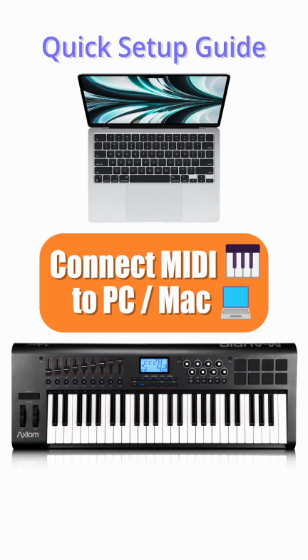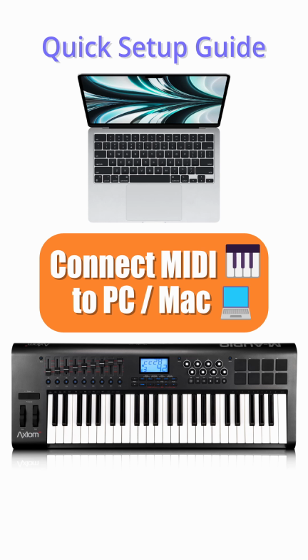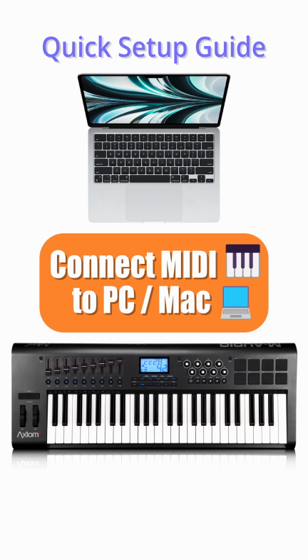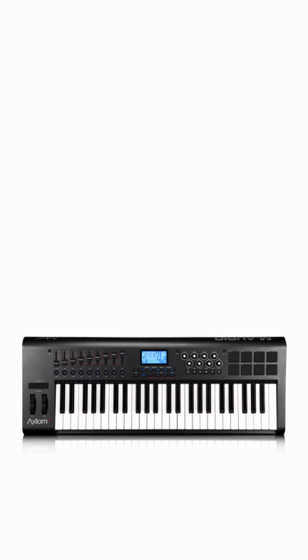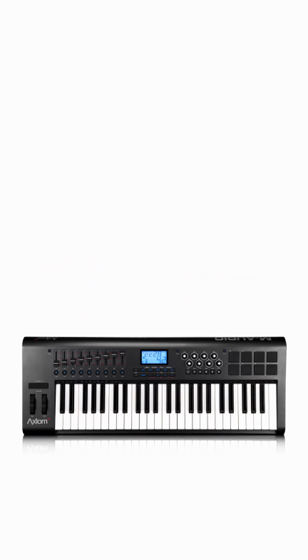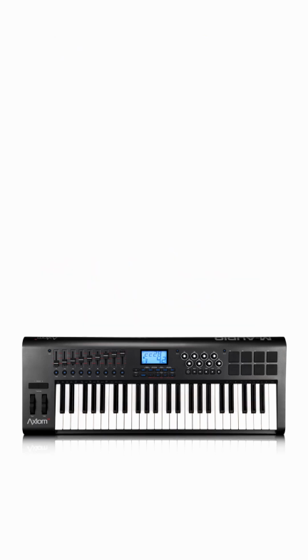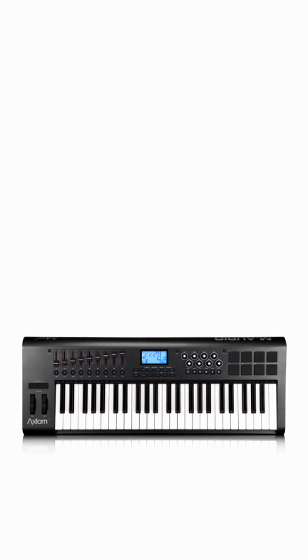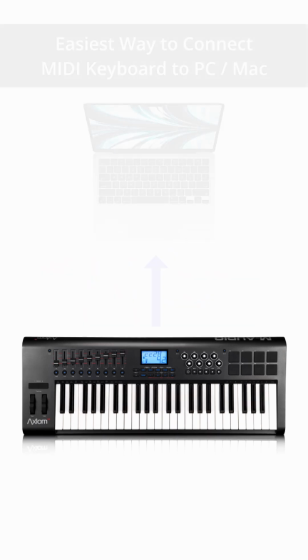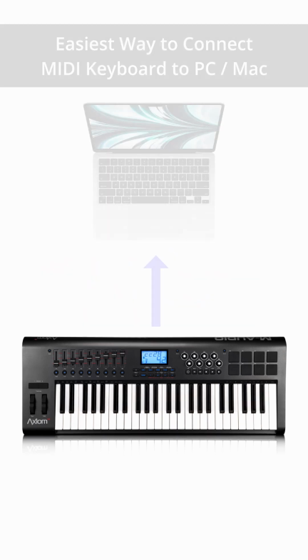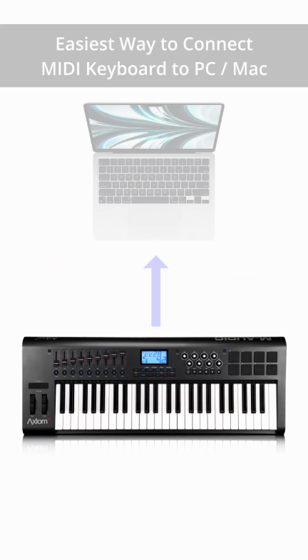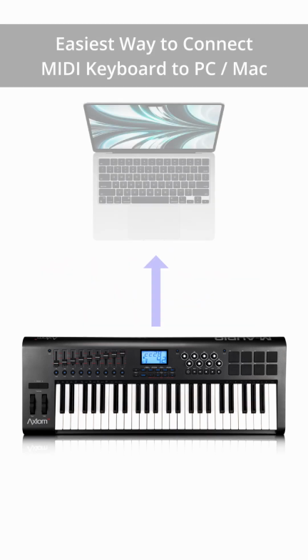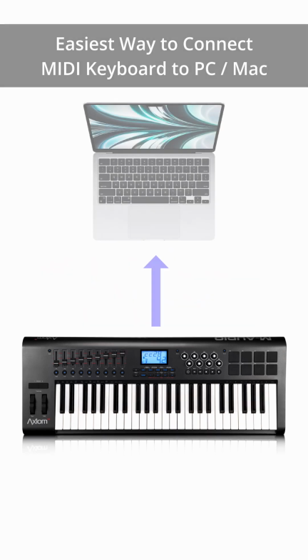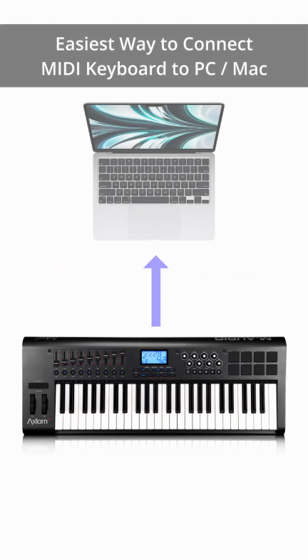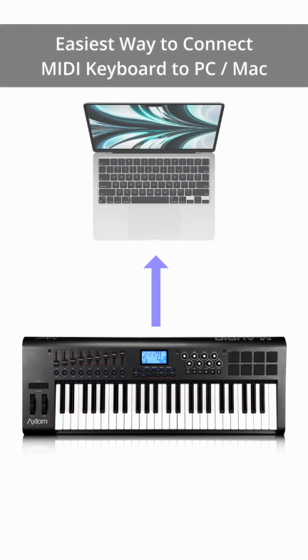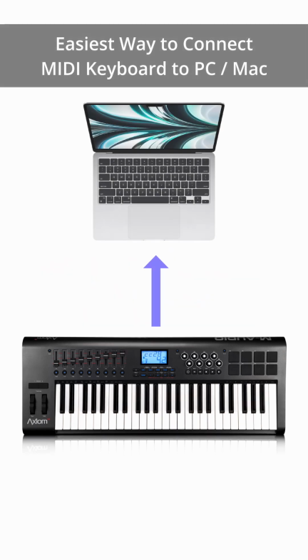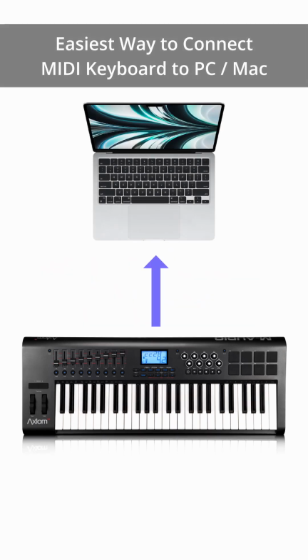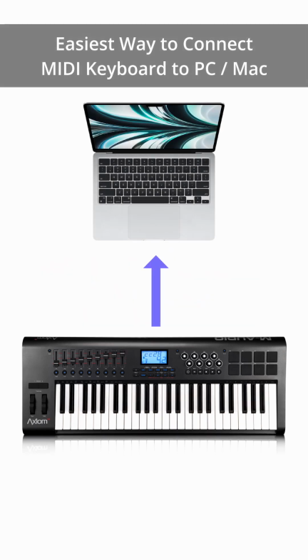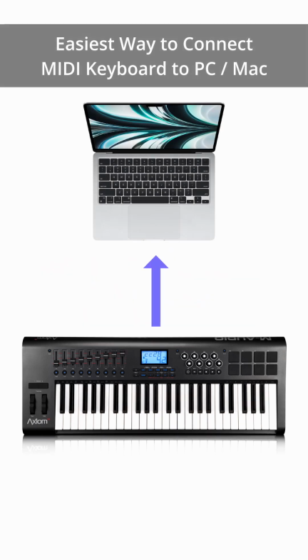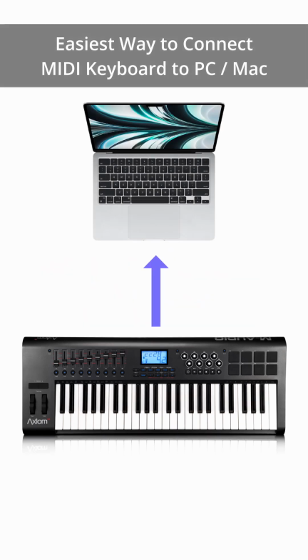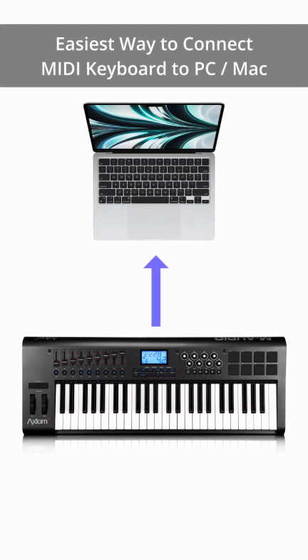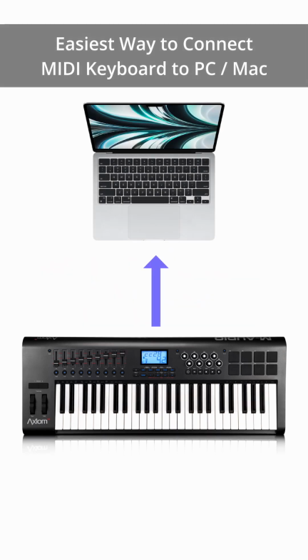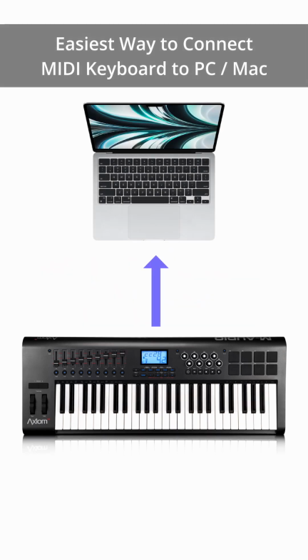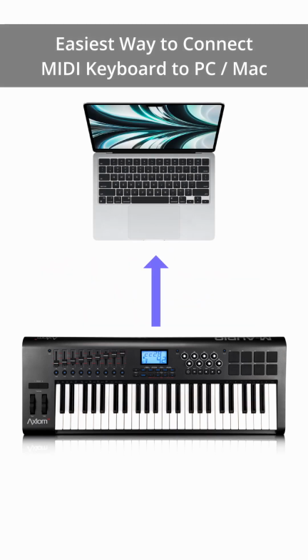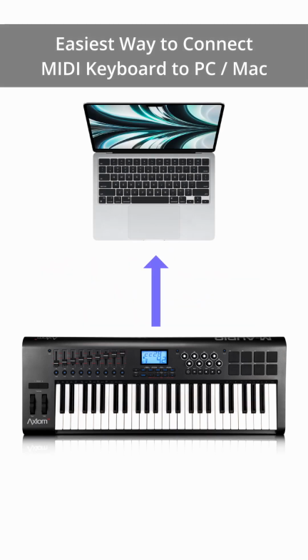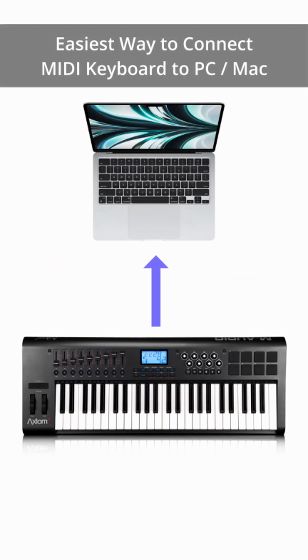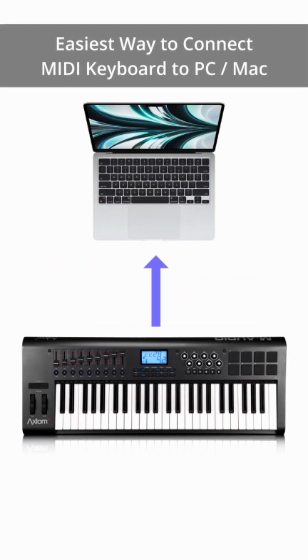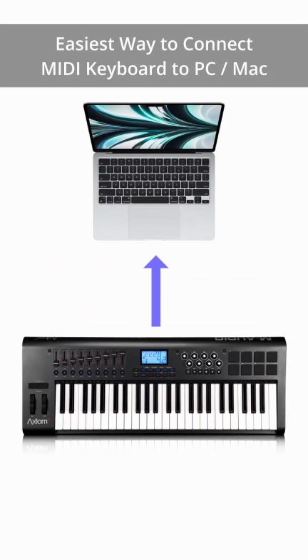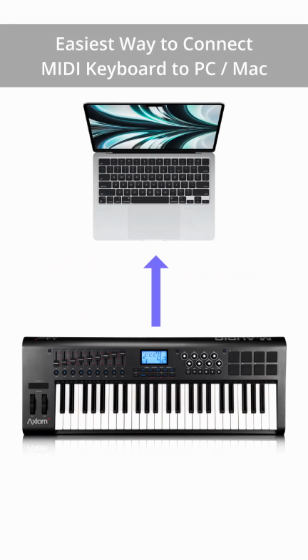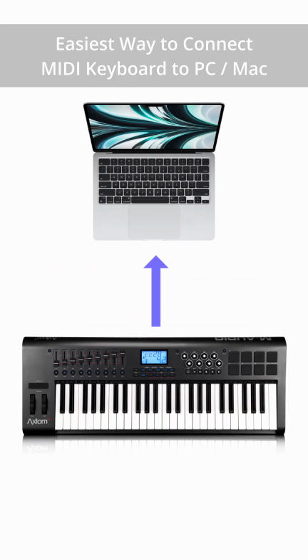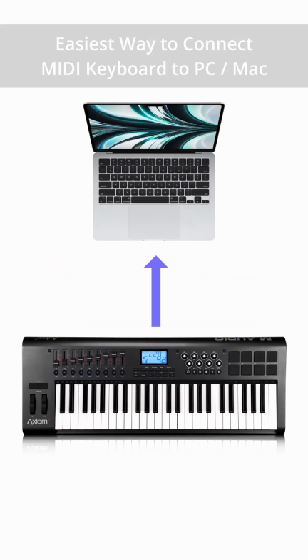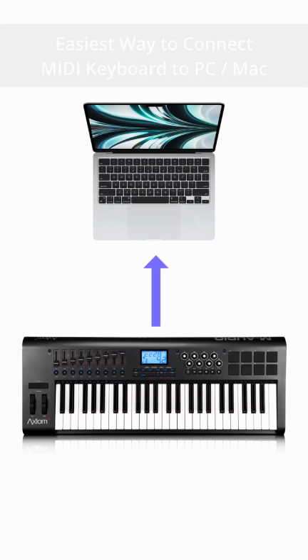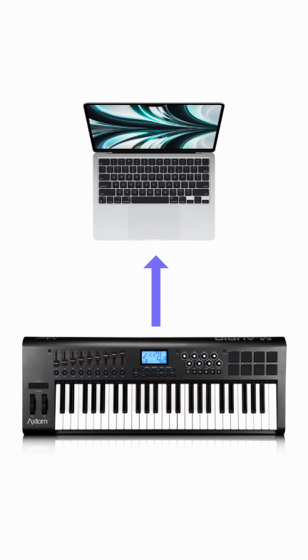Want to connect your MIDI keyboard or digital piano to a computer? Here's how, quick and easy.